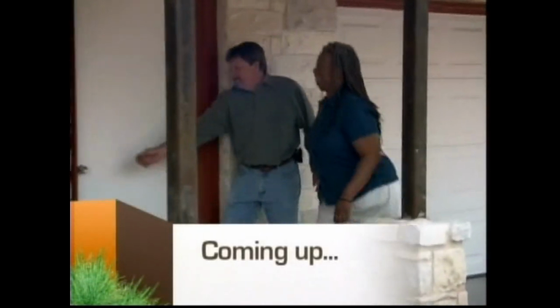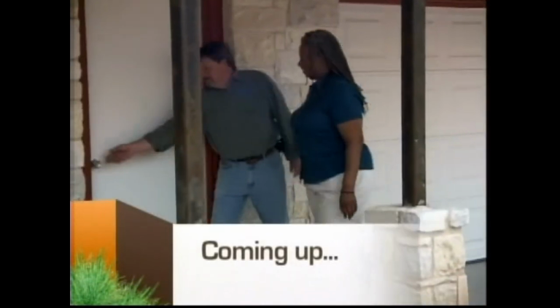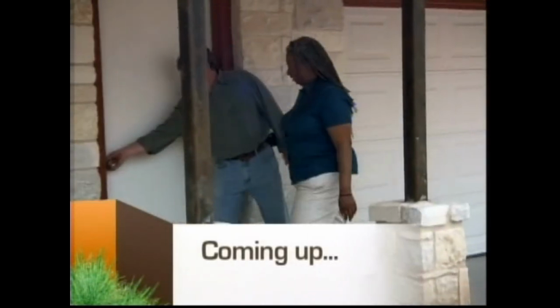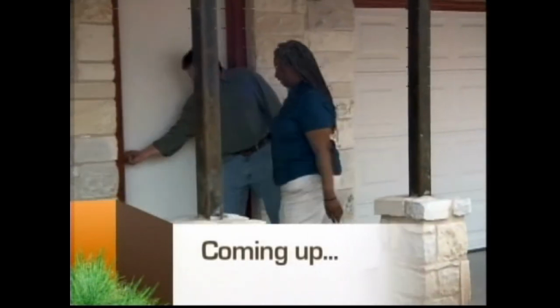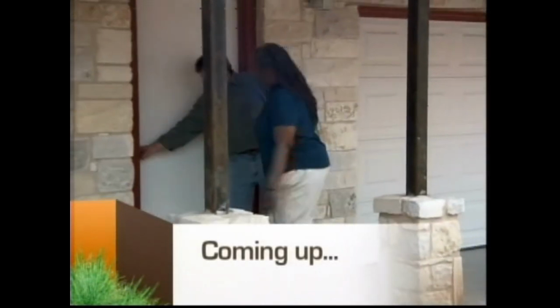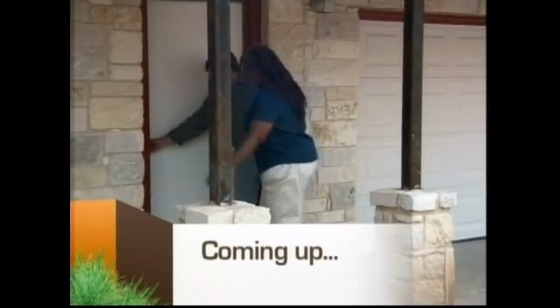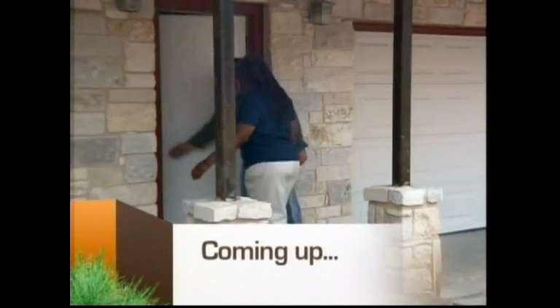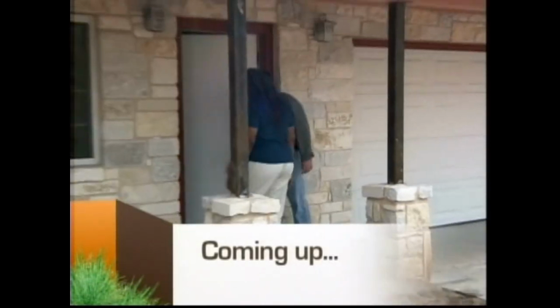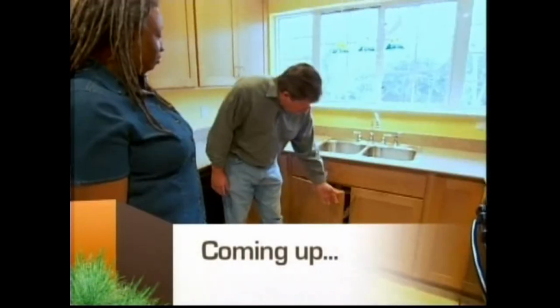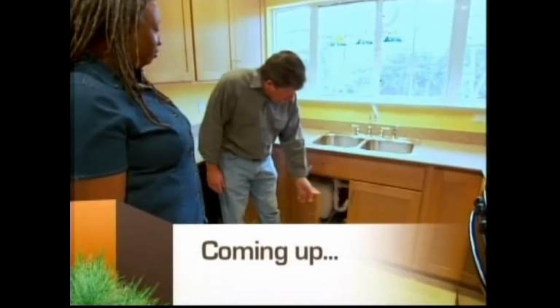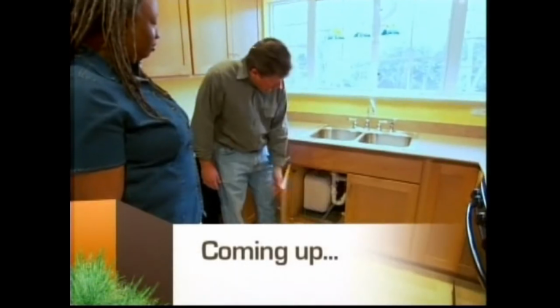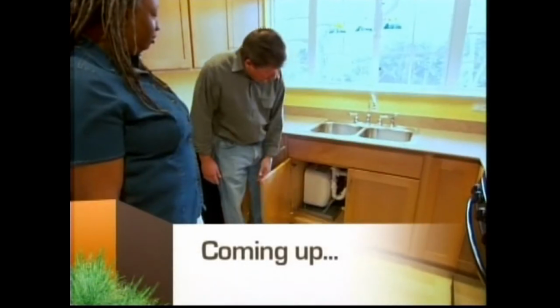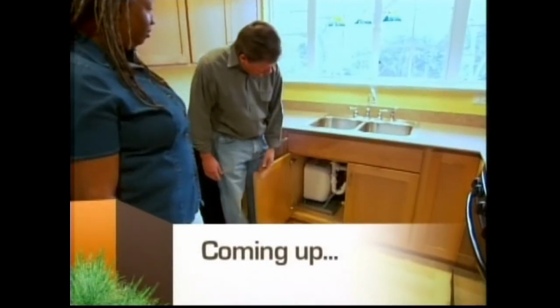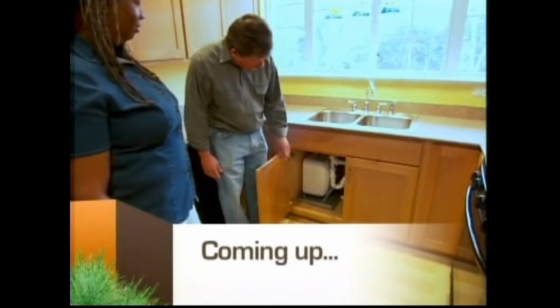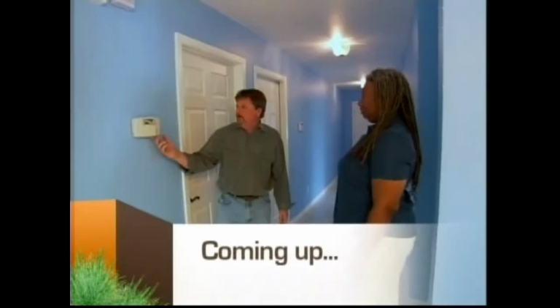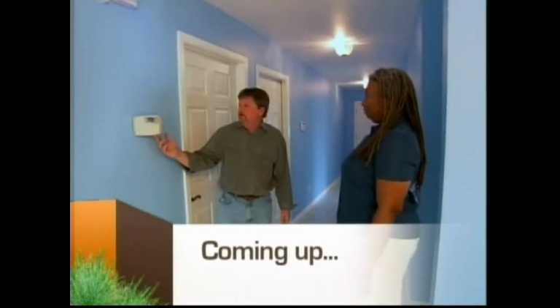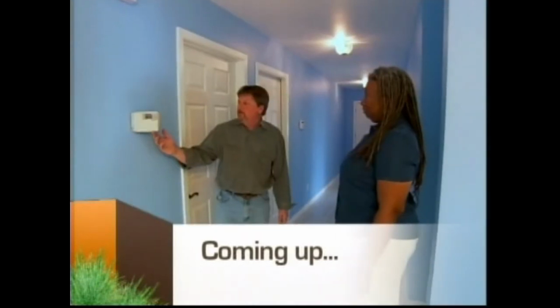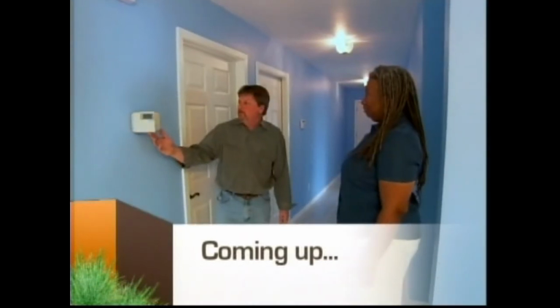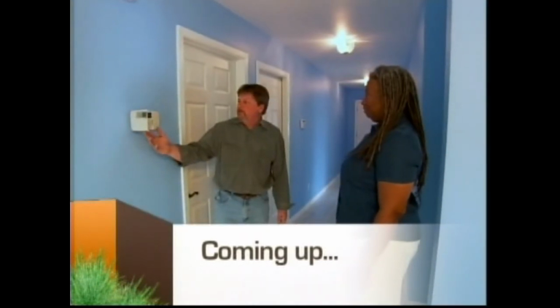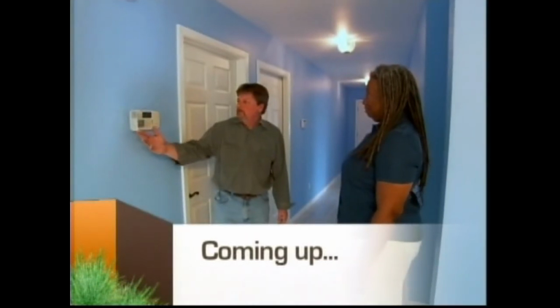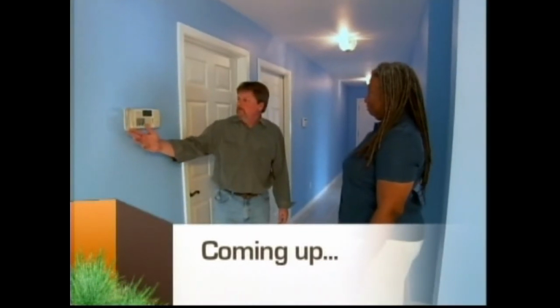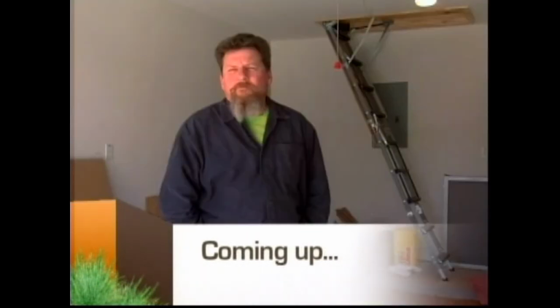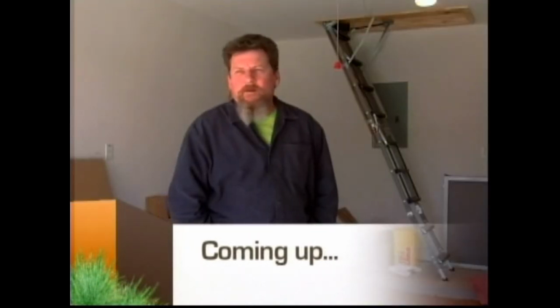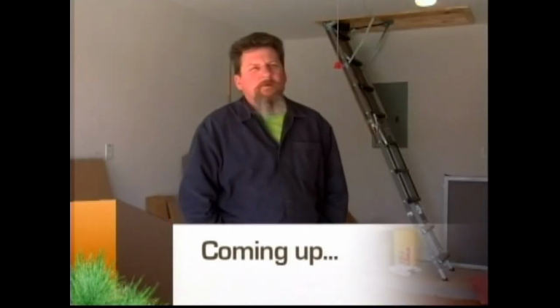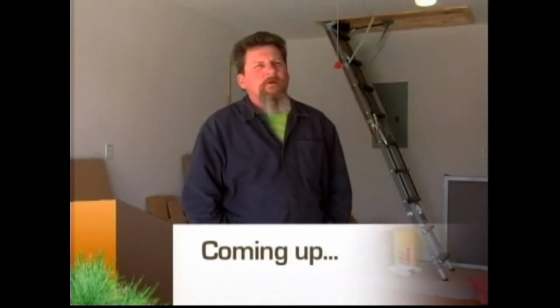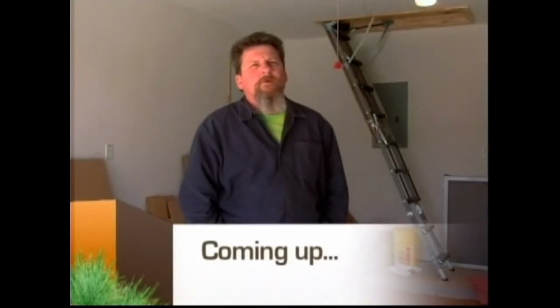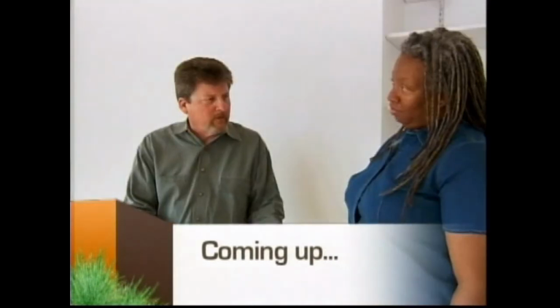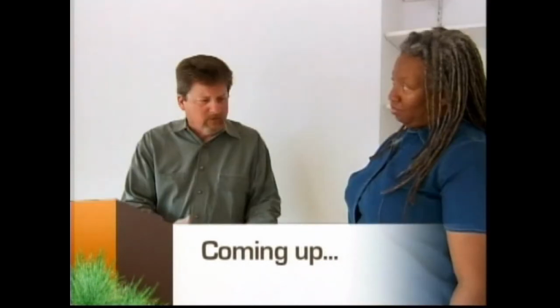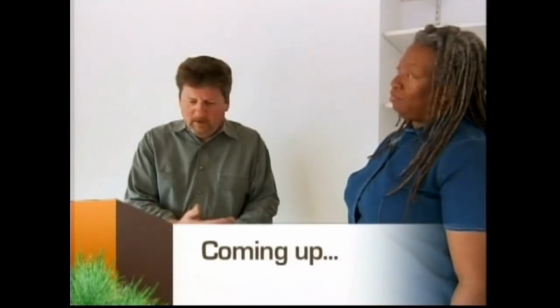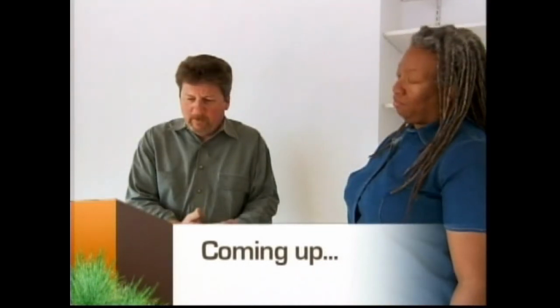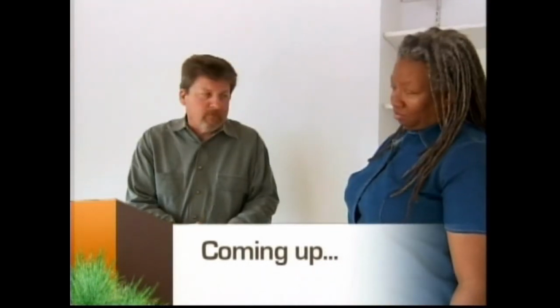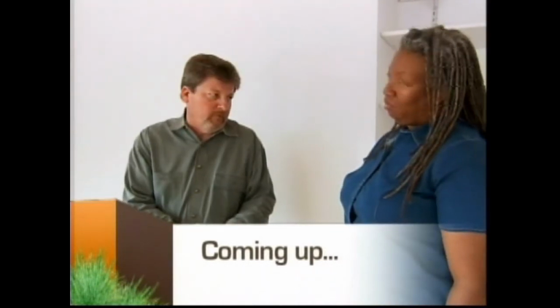Have Wayne and Cynthia got what it takes for a five-star rating in the Lone Star State? We've followed everything that we need to. The points are there.